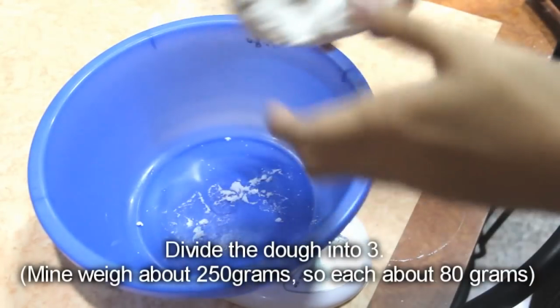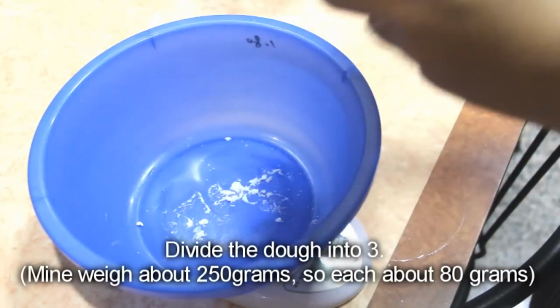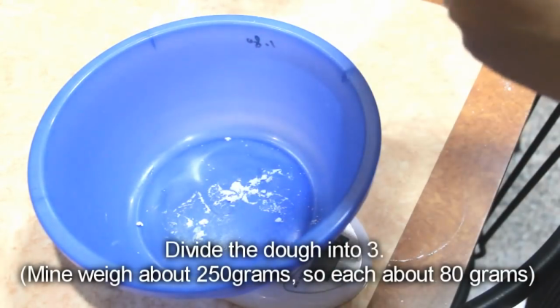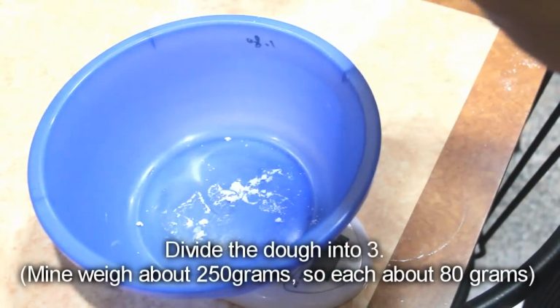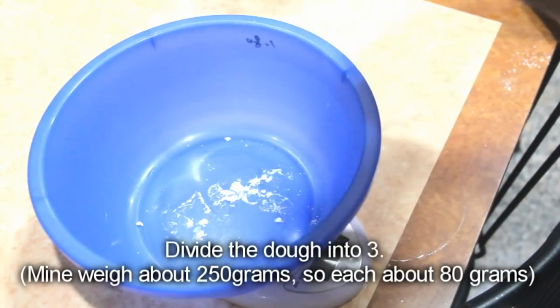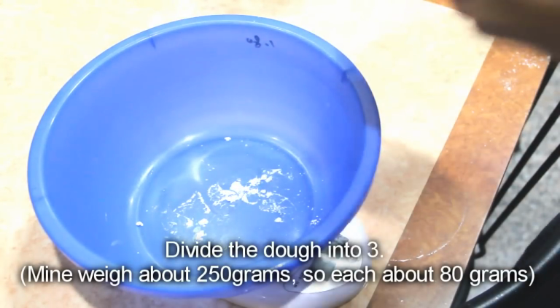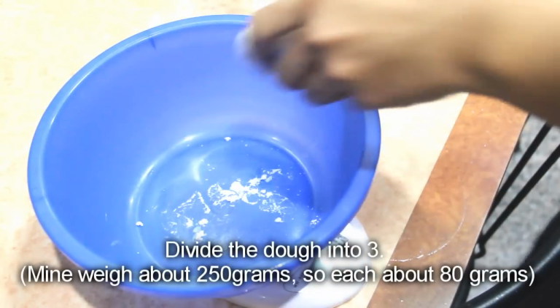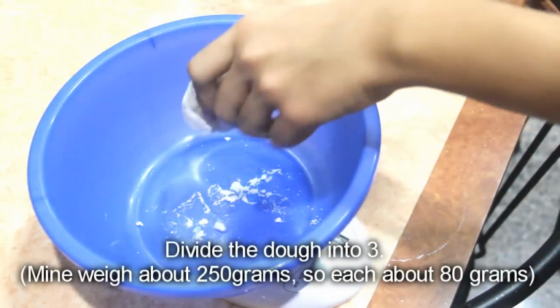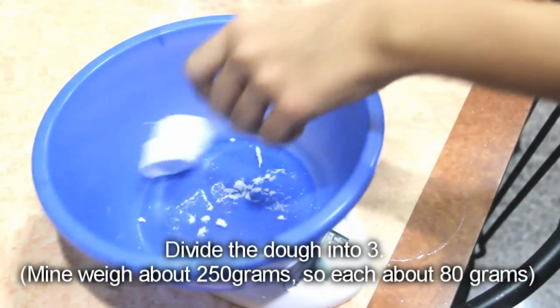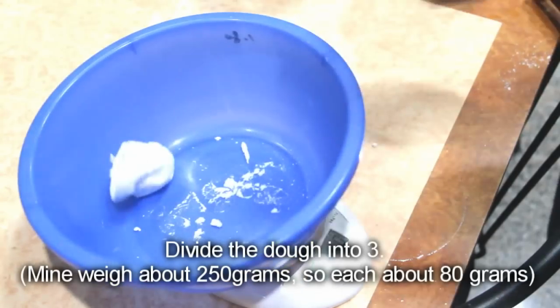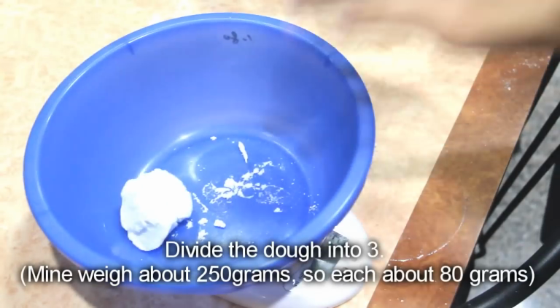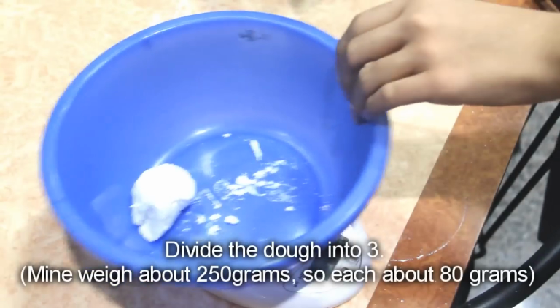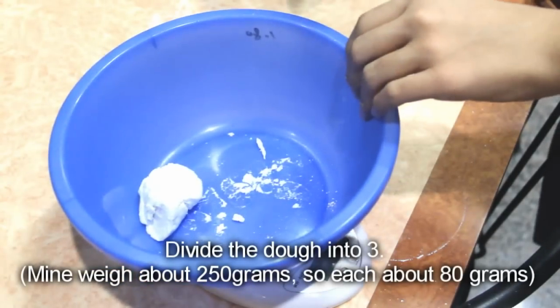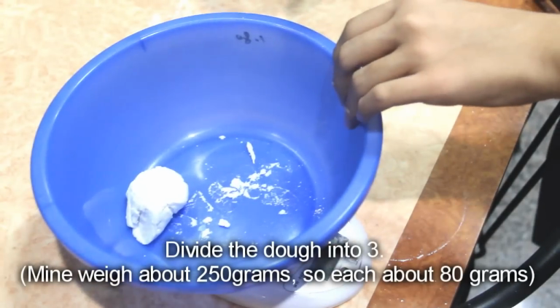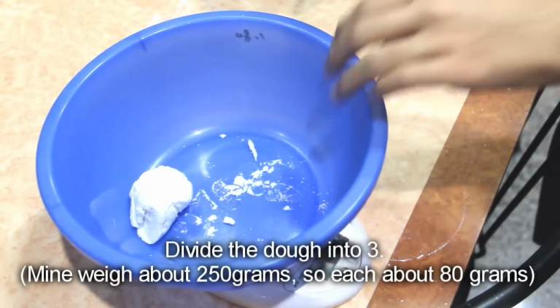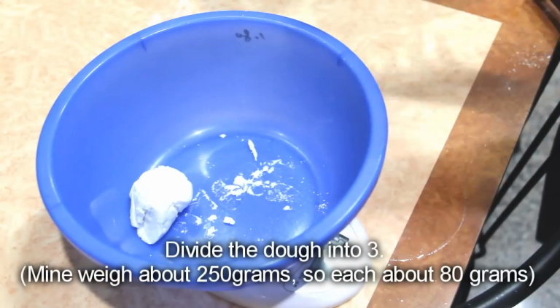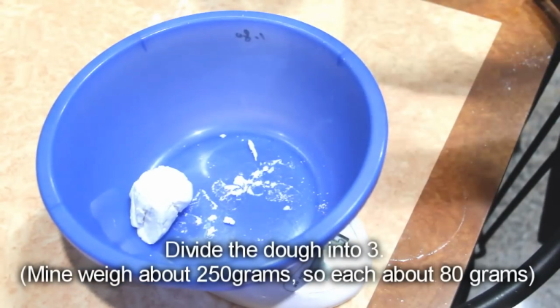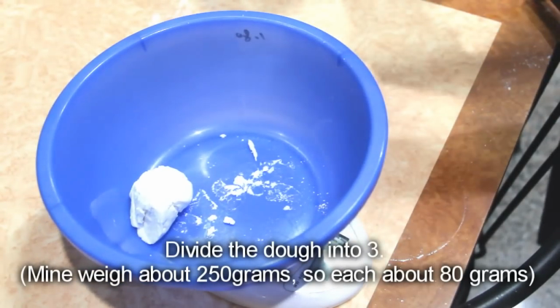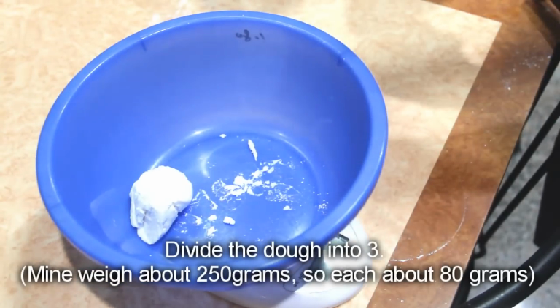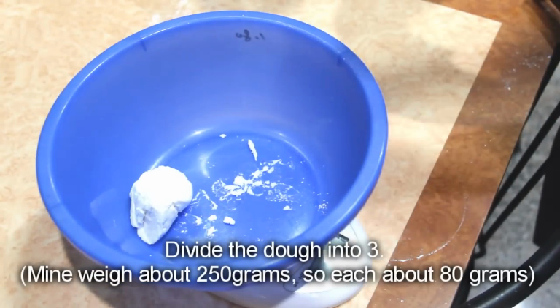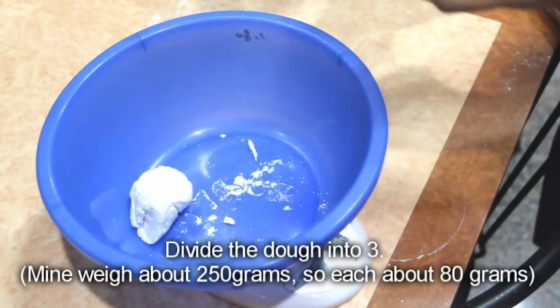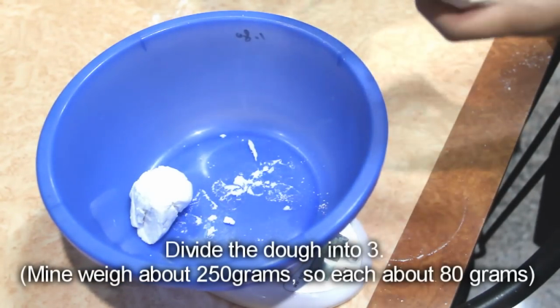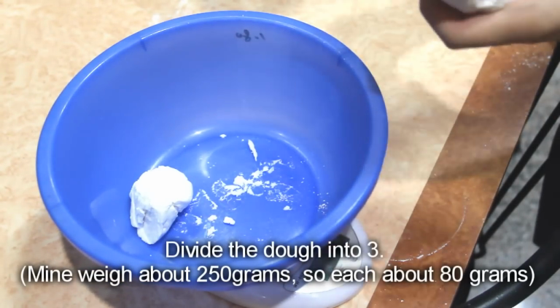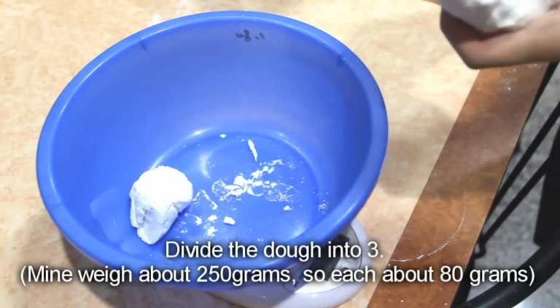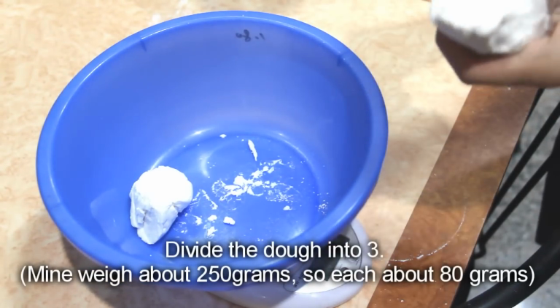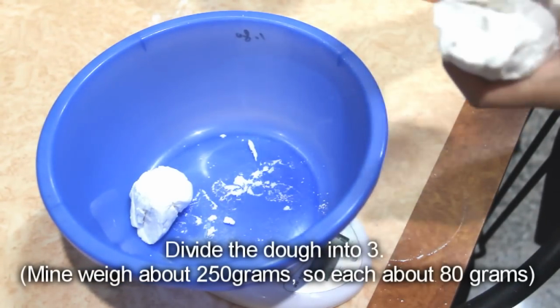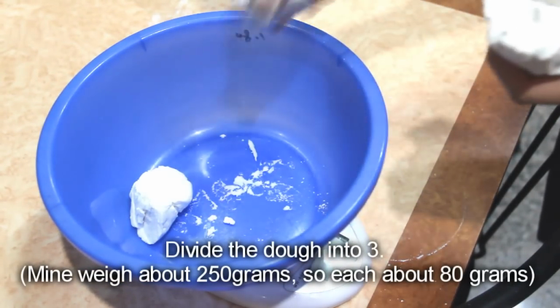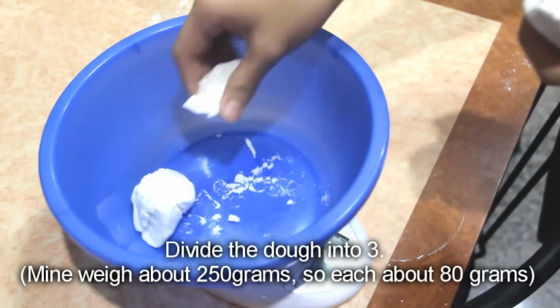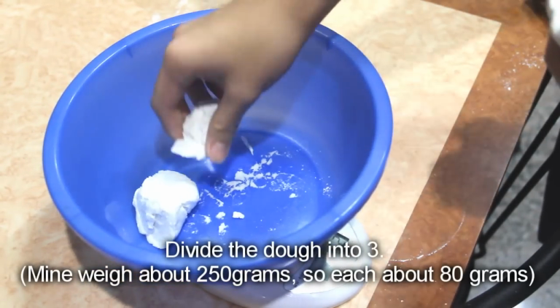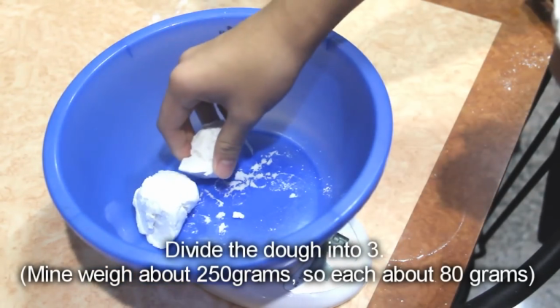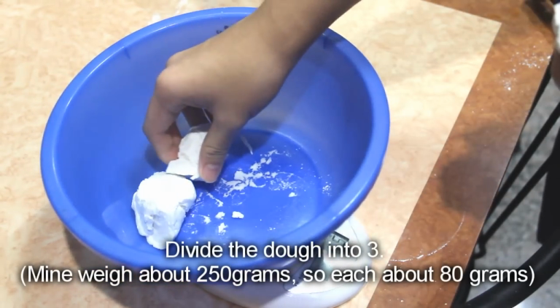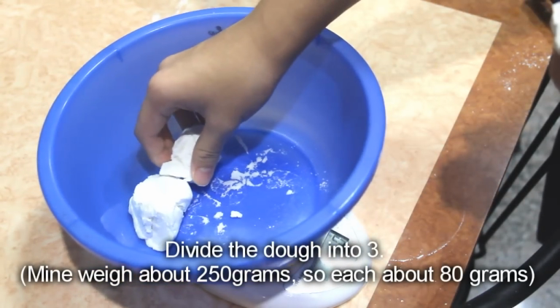Divide the dough into 3. Mine weighs about 250 grams, so each dough portion is about 80 grams.